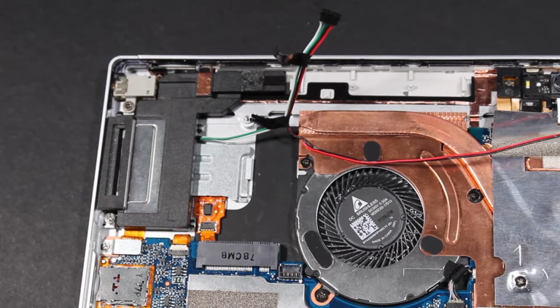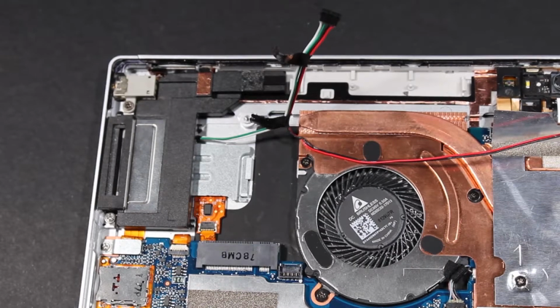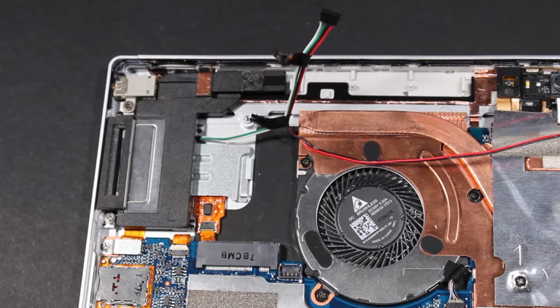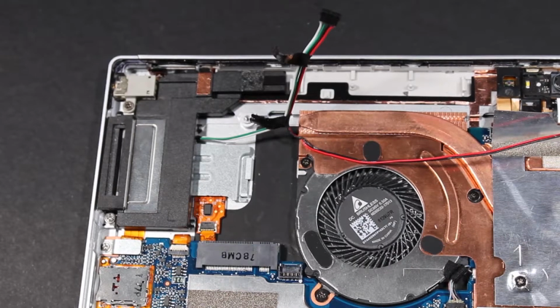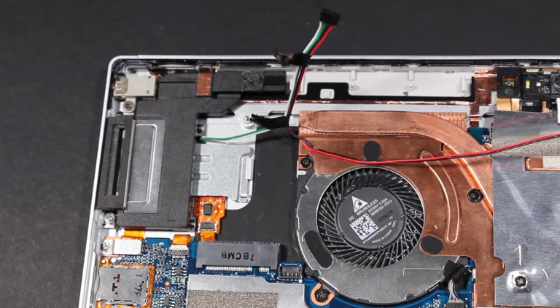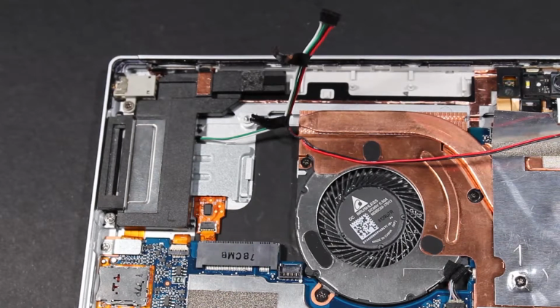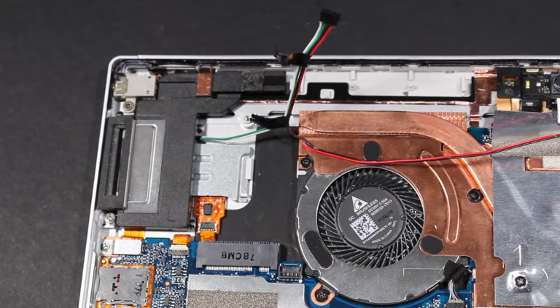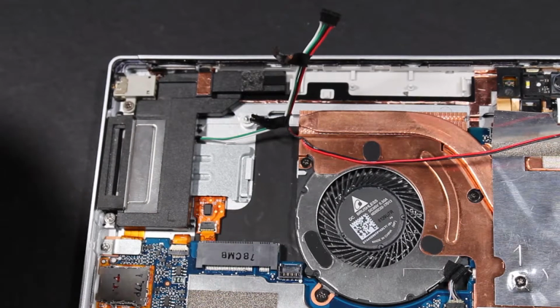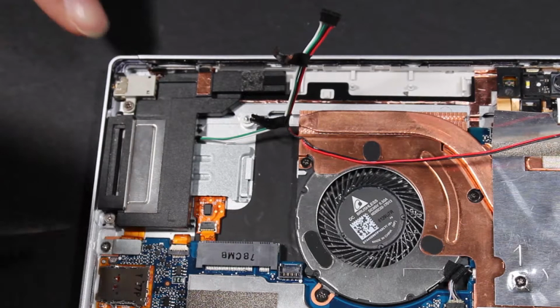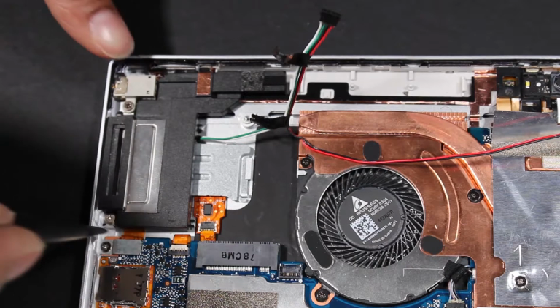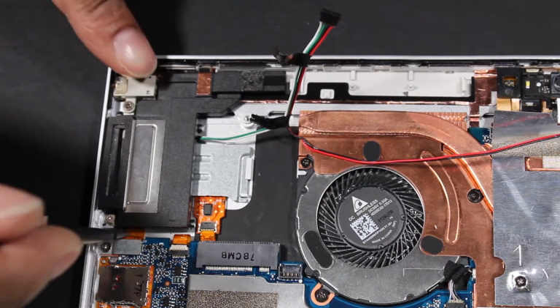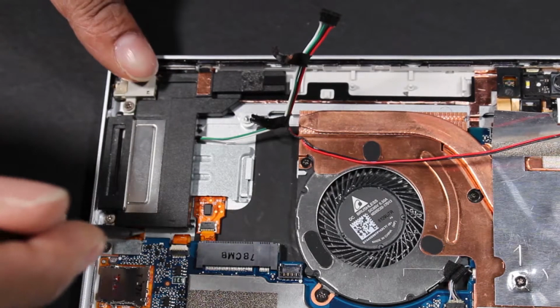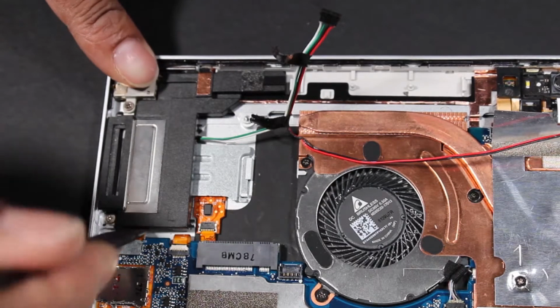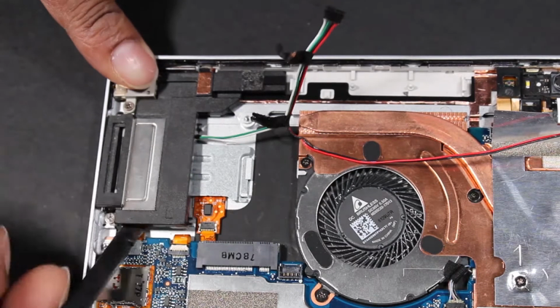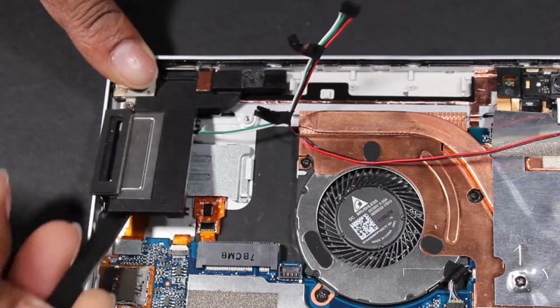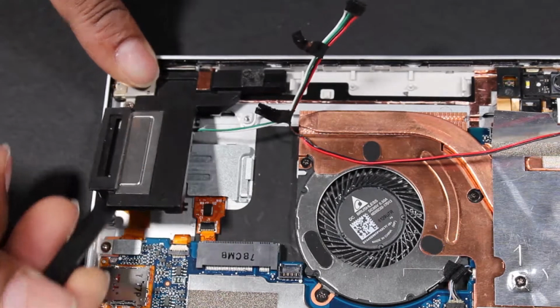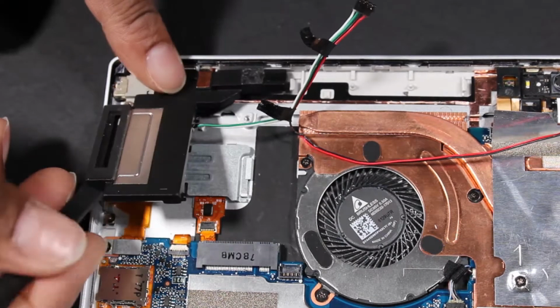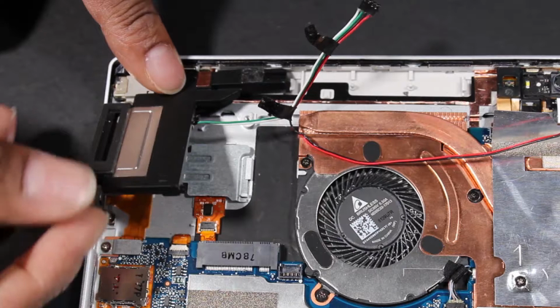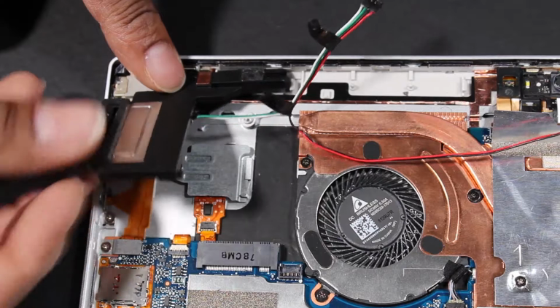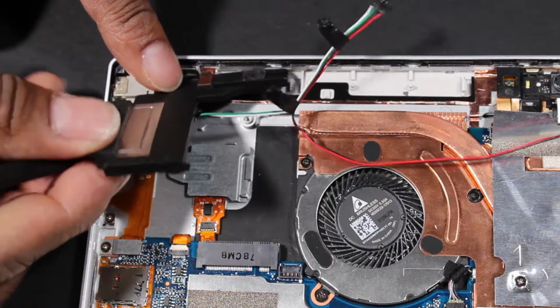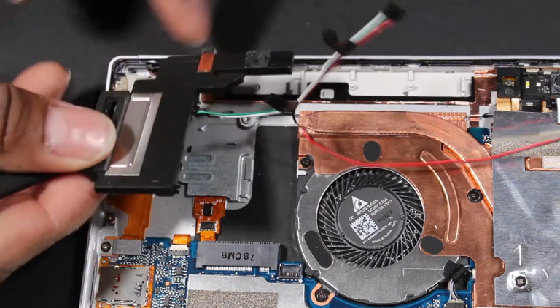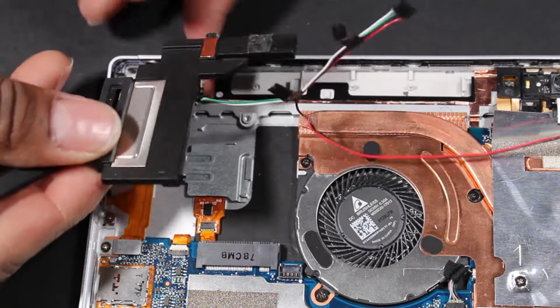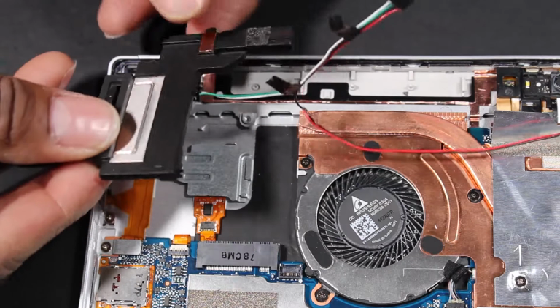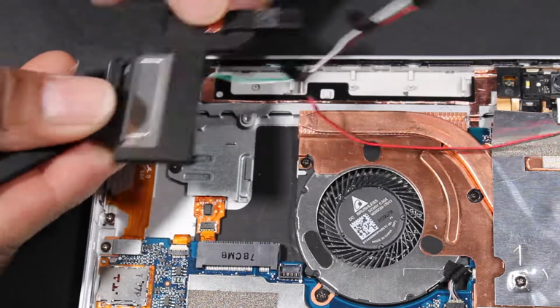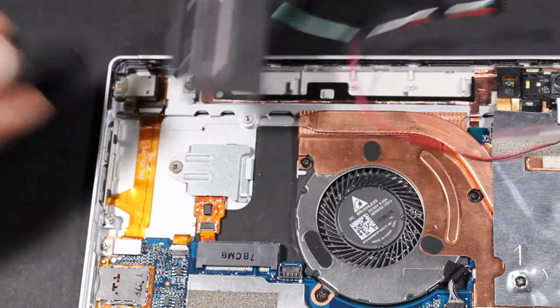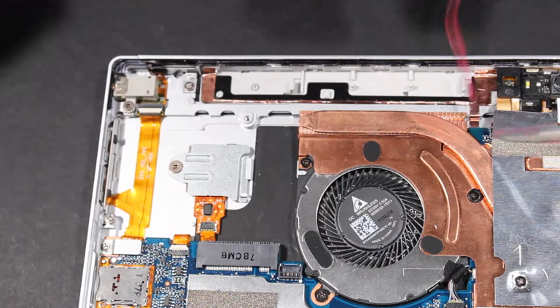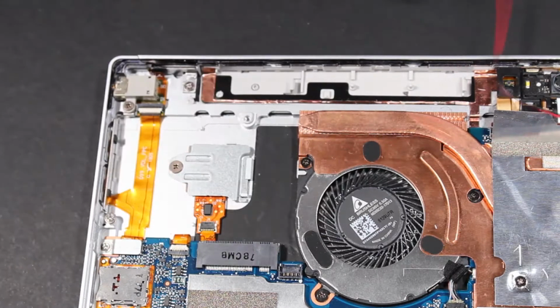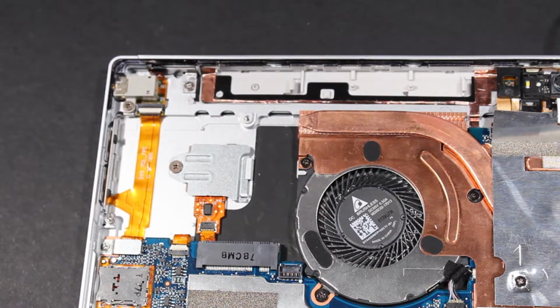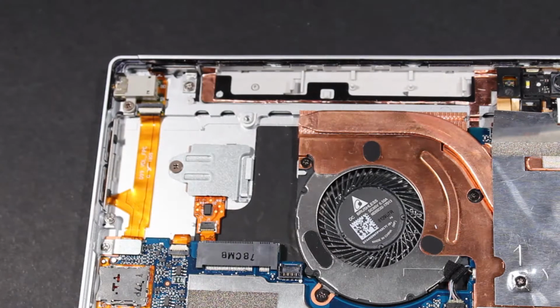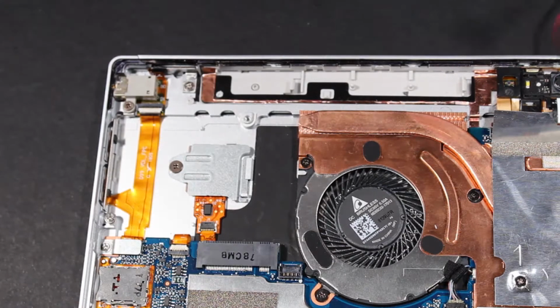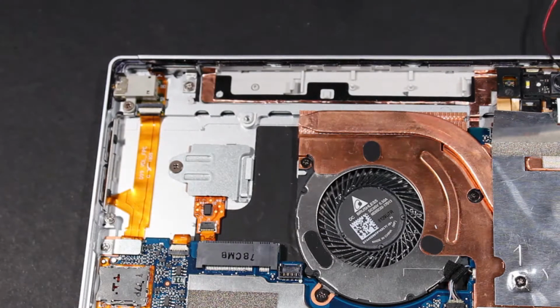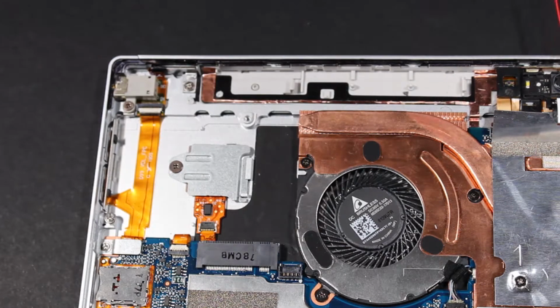Removal: Carefully separate the left speaker from the adhesive that secures it to the display enclosure and set aside.